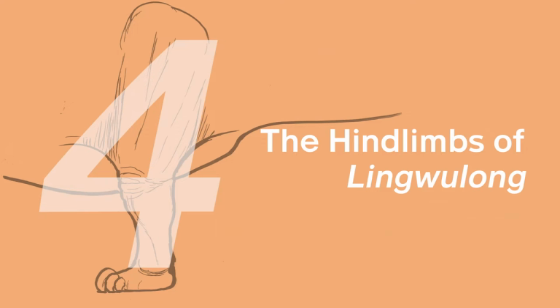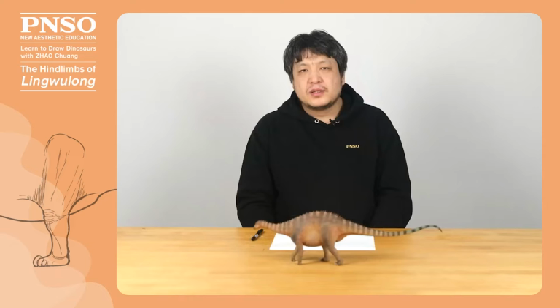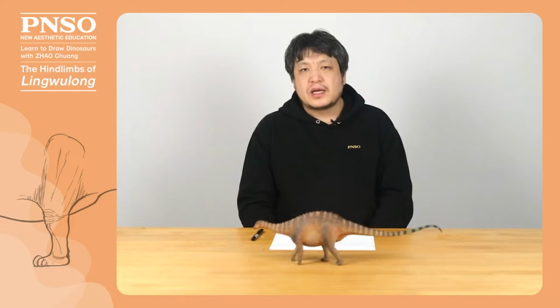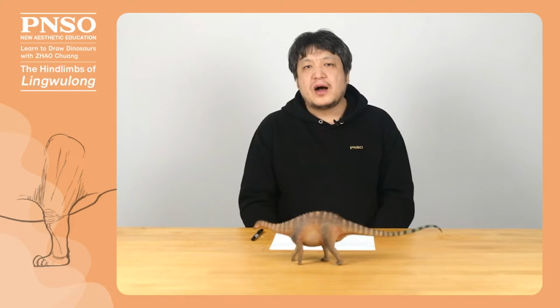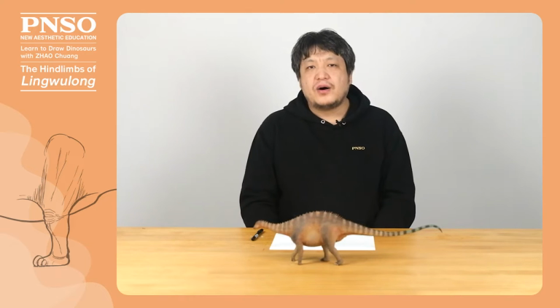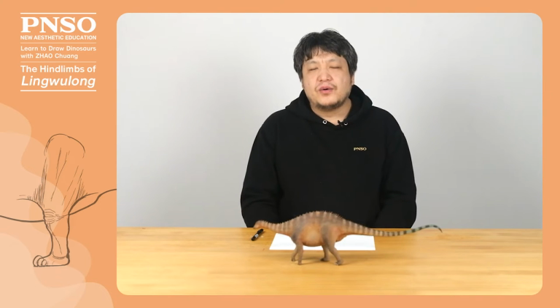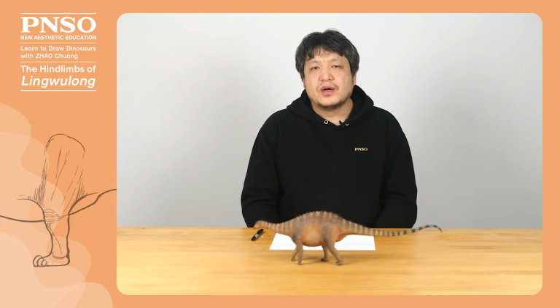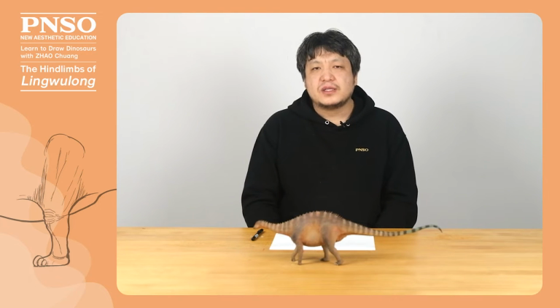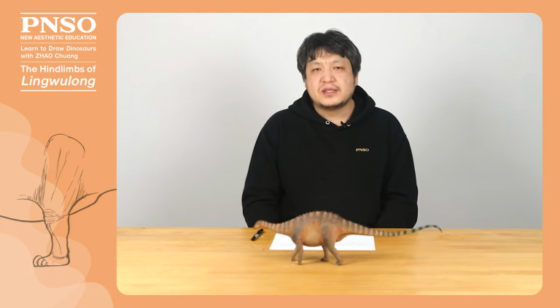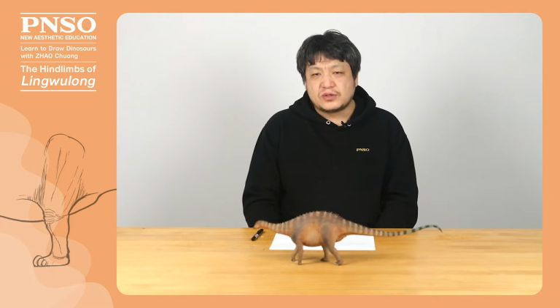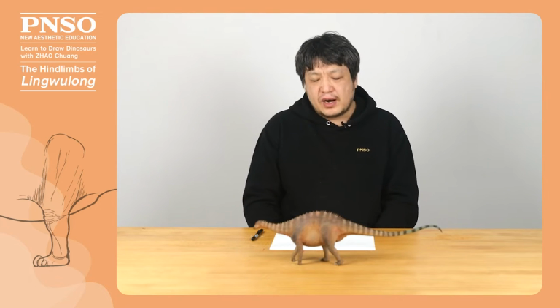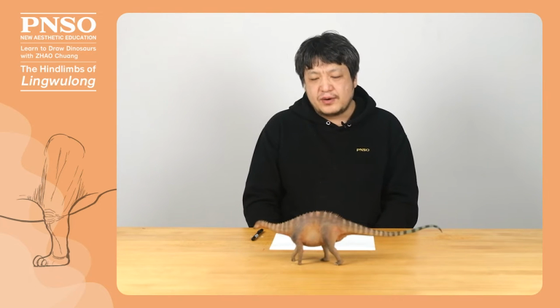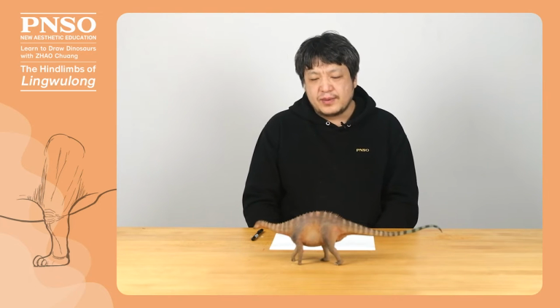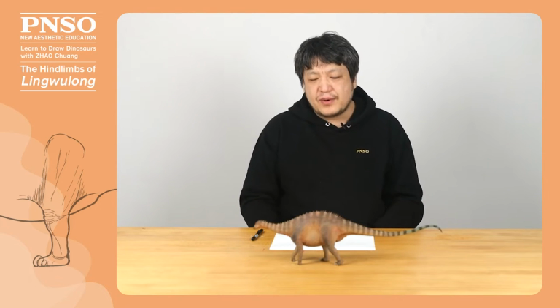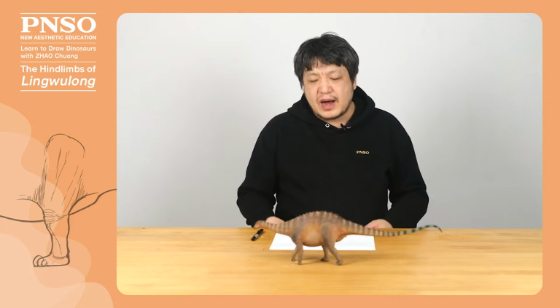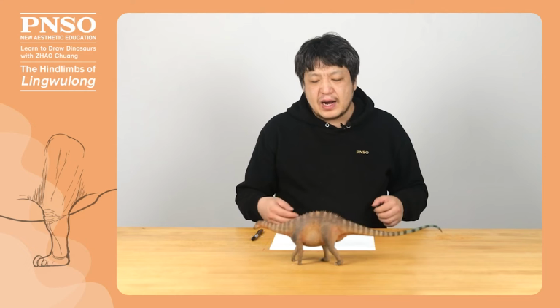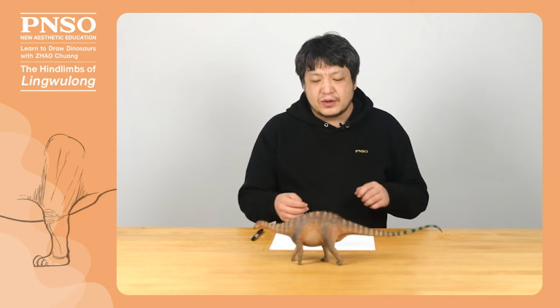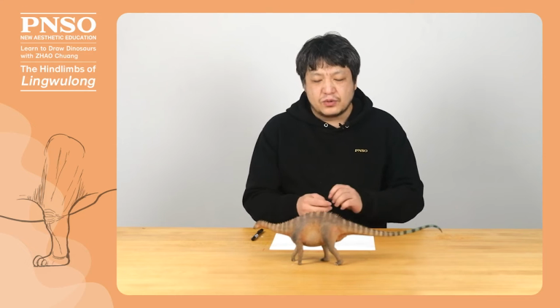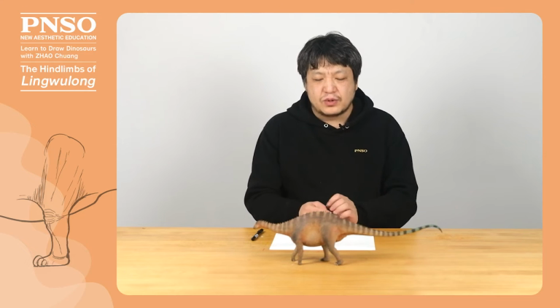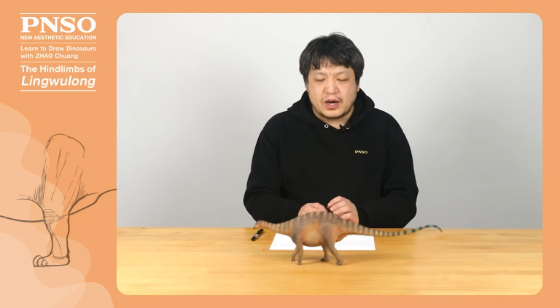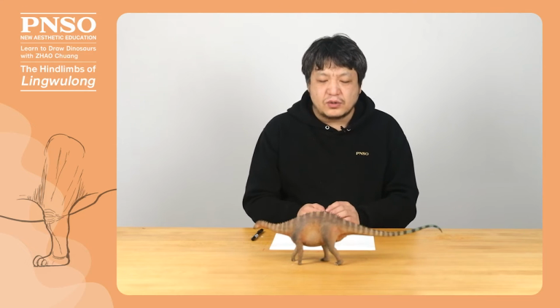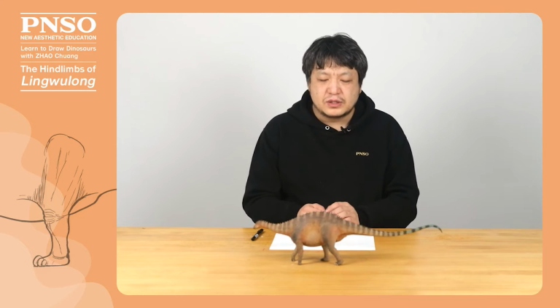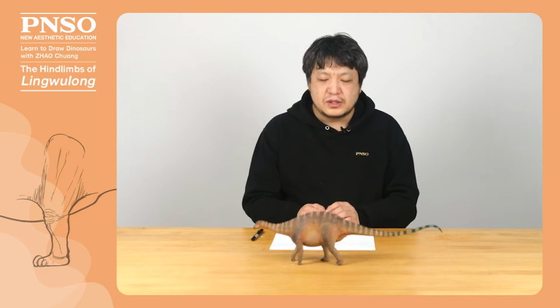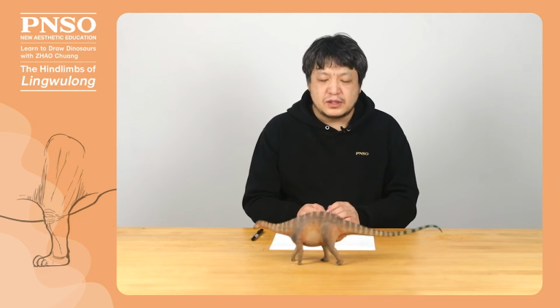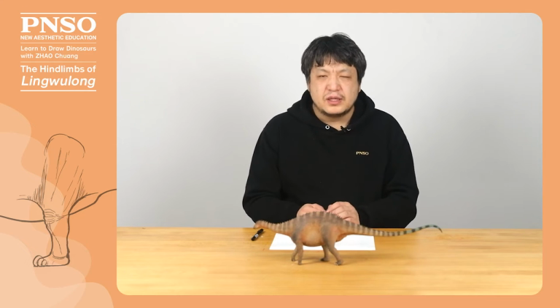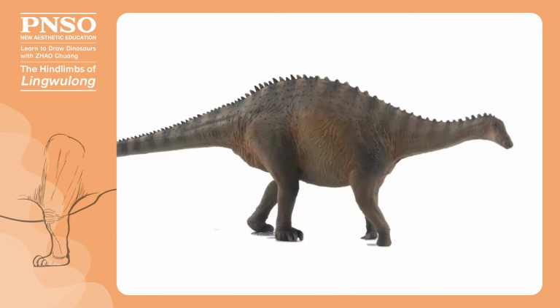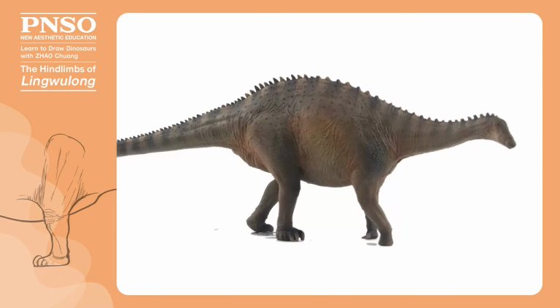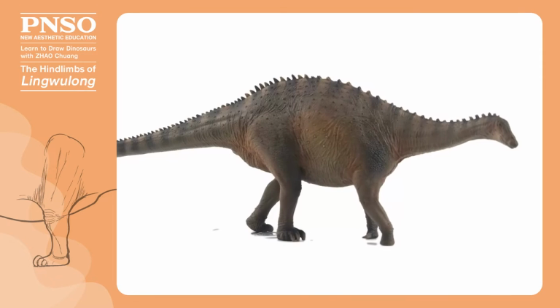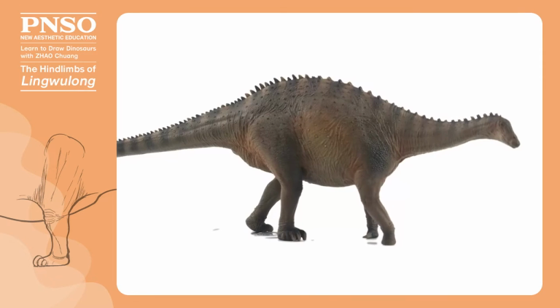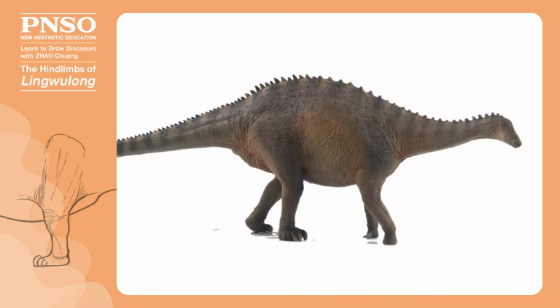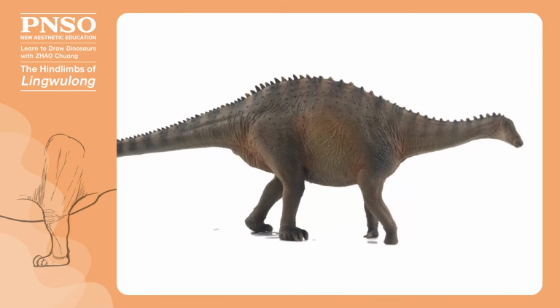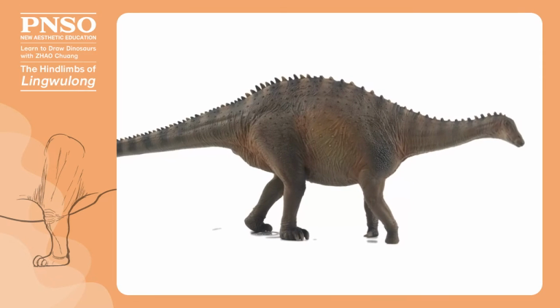Hello, everyone. I'm Zhao Chuang. Let's draw the hind limb of Linguelong.